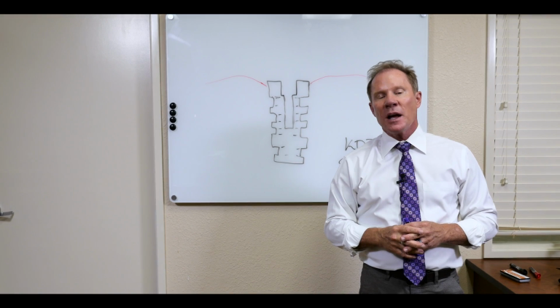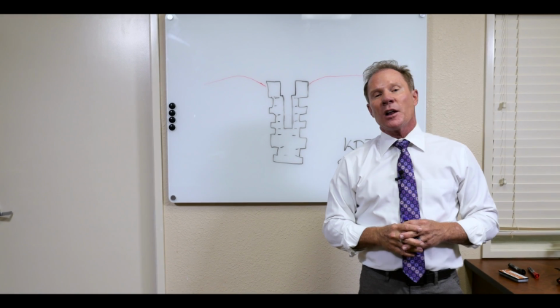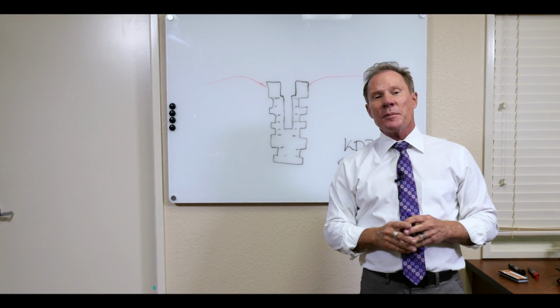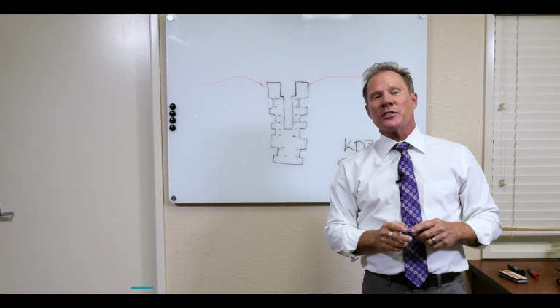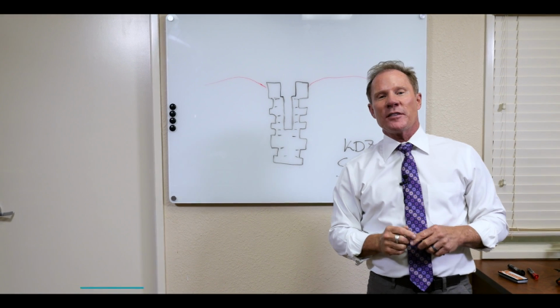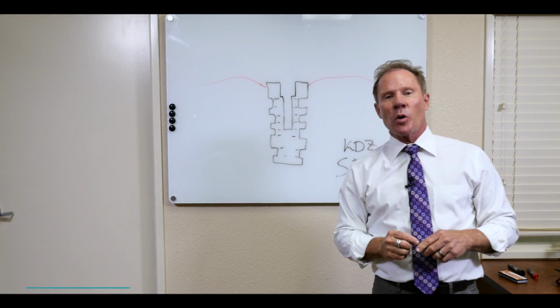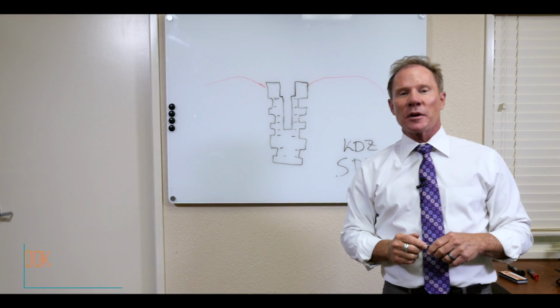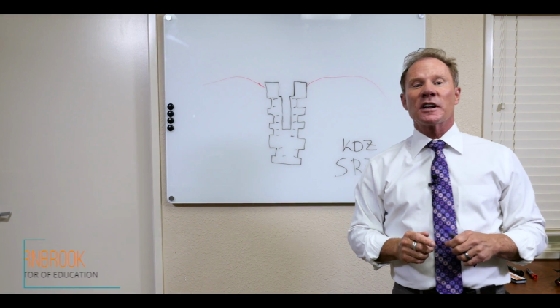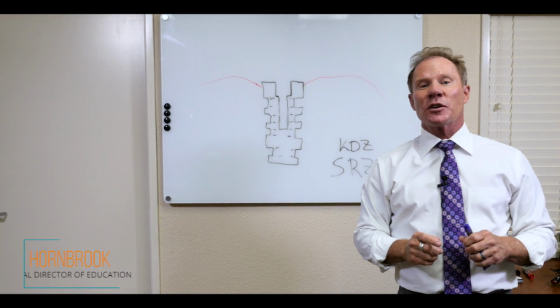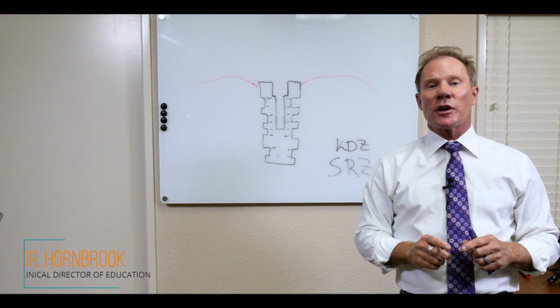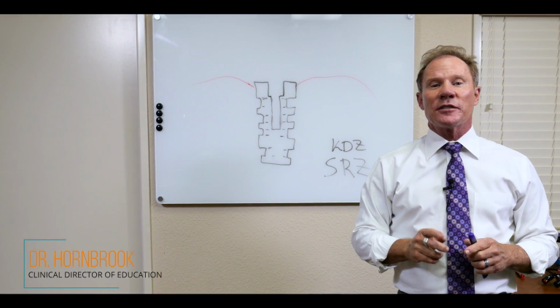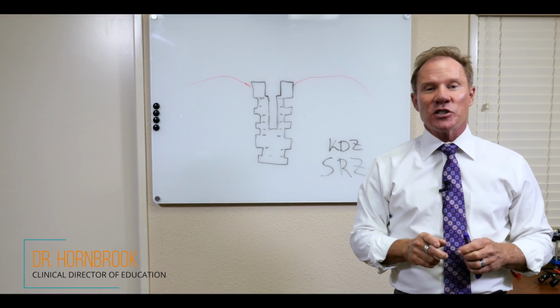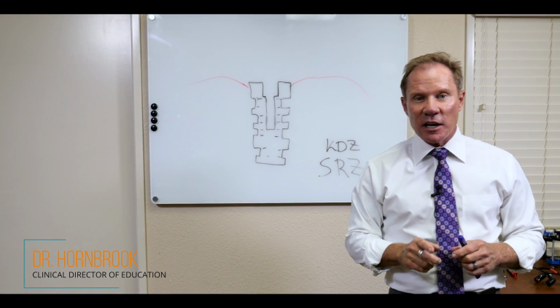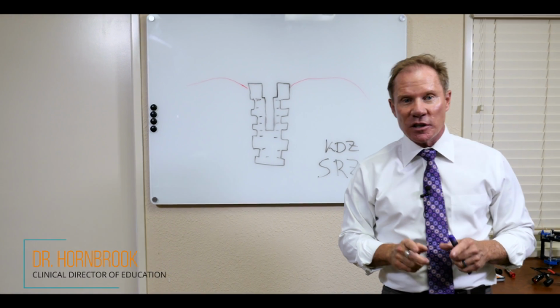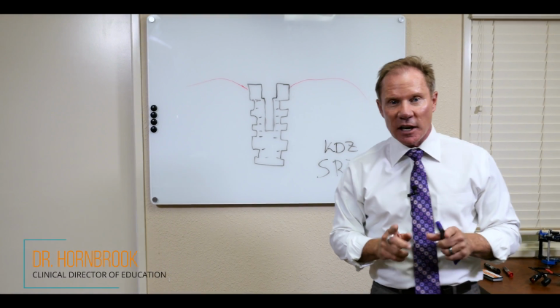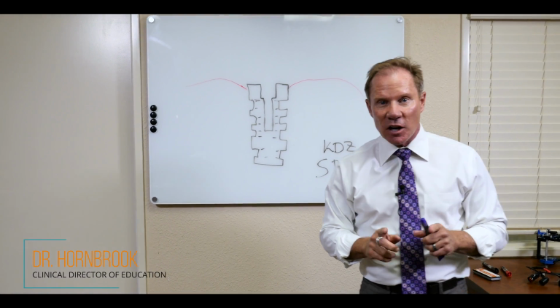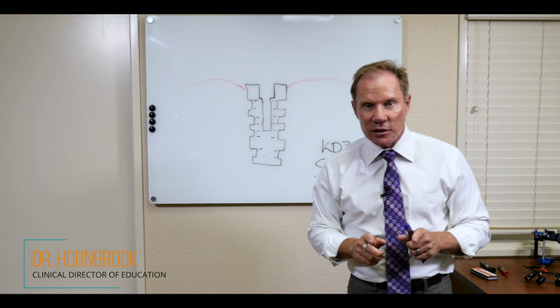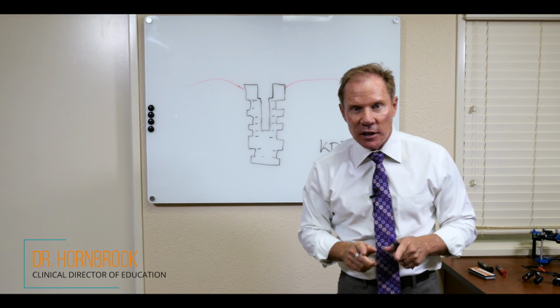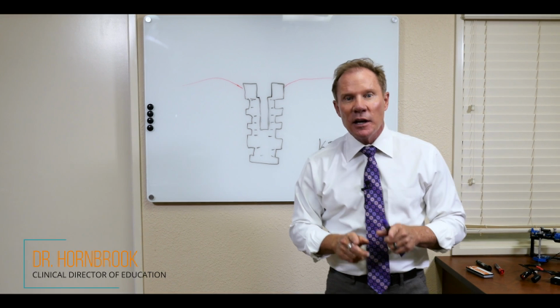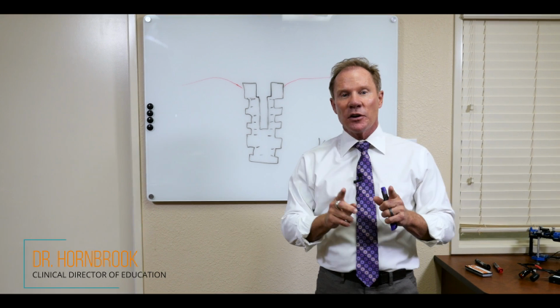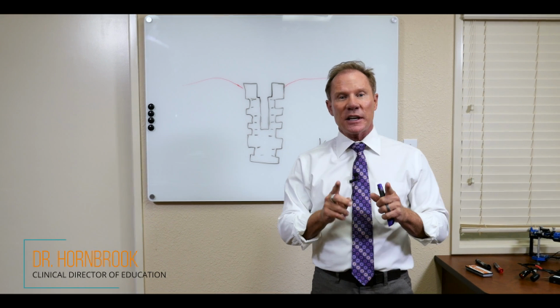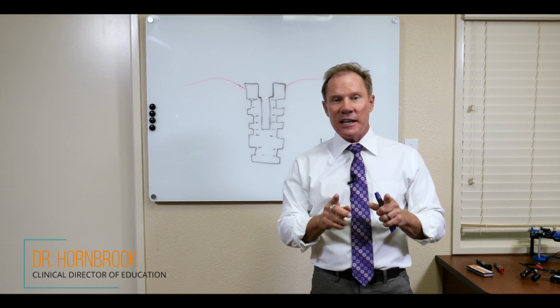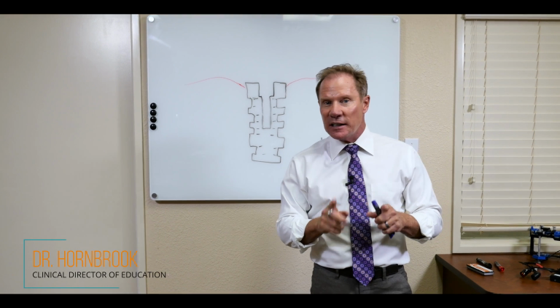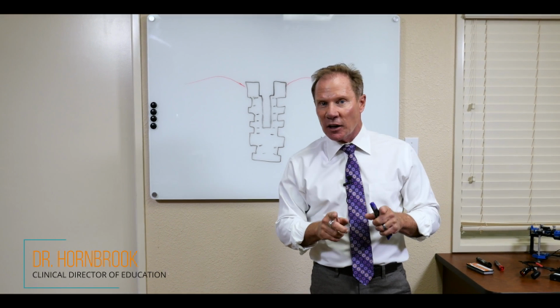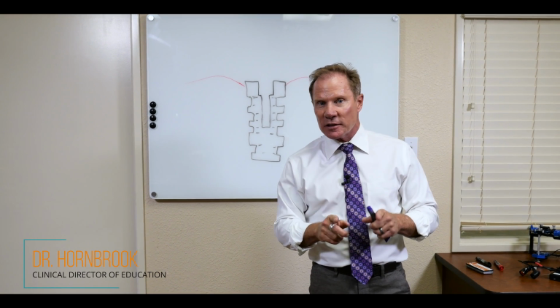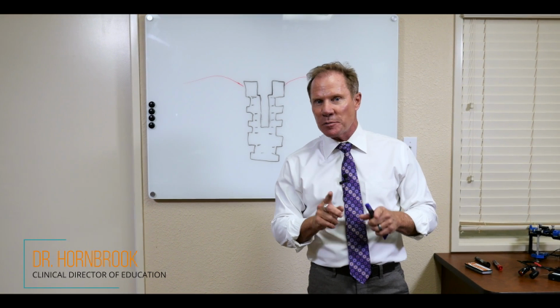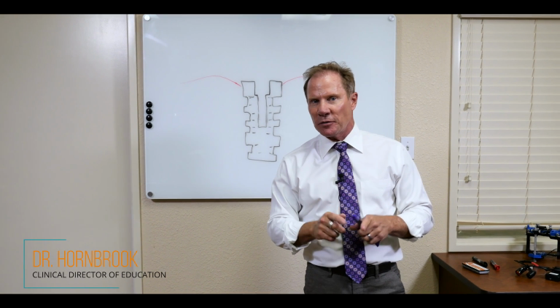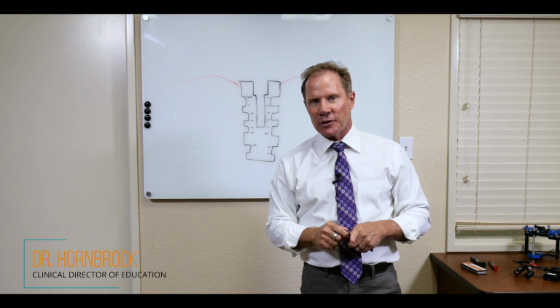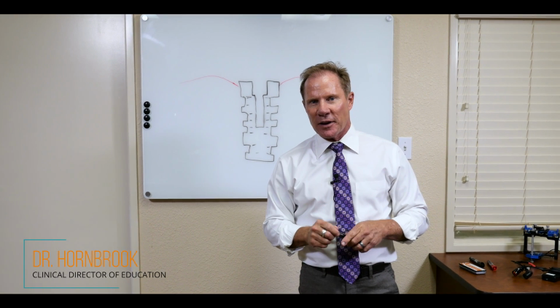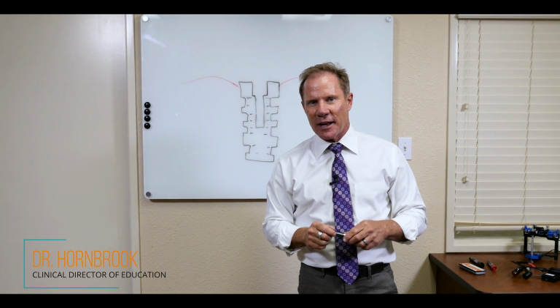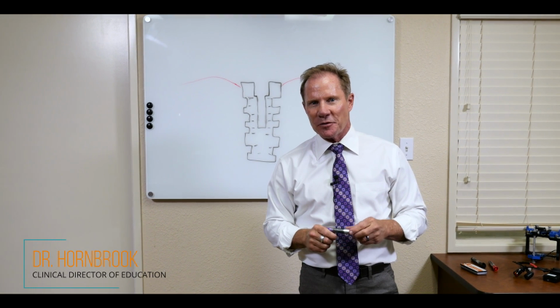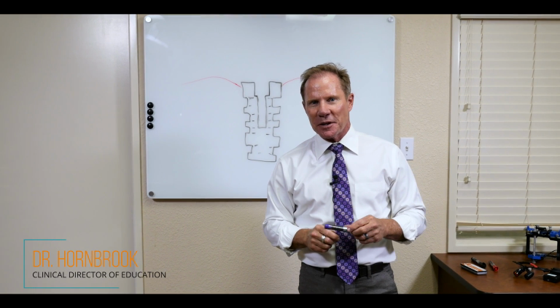Hello, I'm Dr. David Hornbrook, the Clinical Director of Education and Technology here at Keating Dental Arts in beautiful Irvine, California.